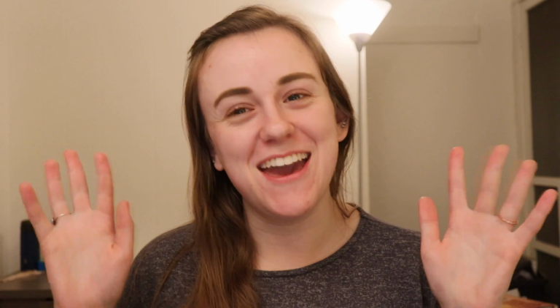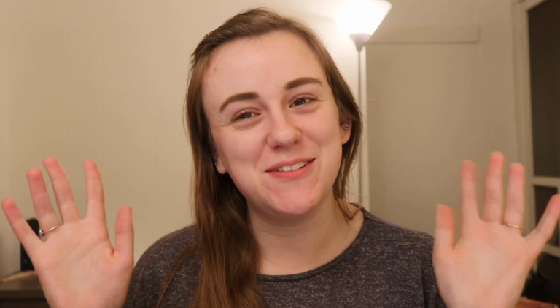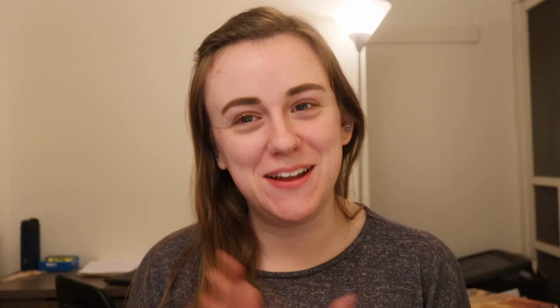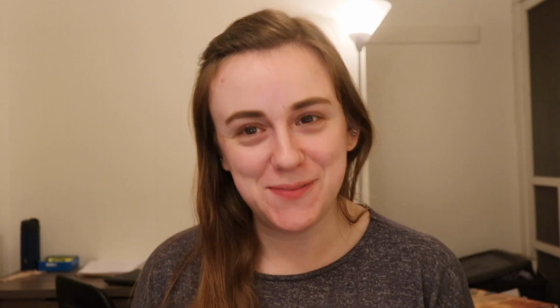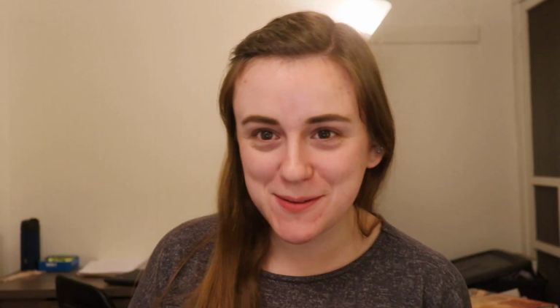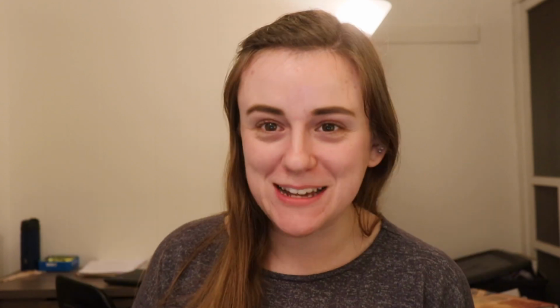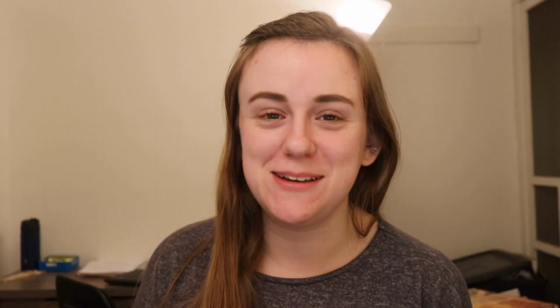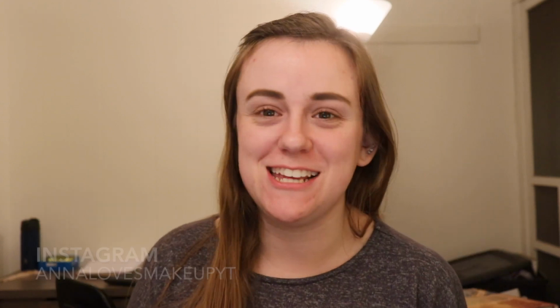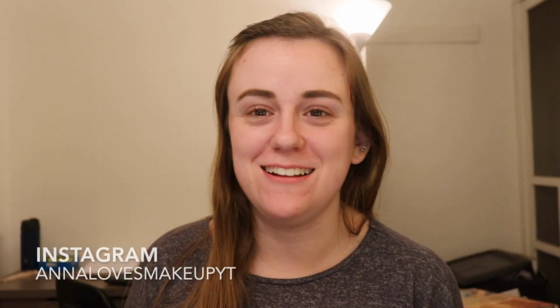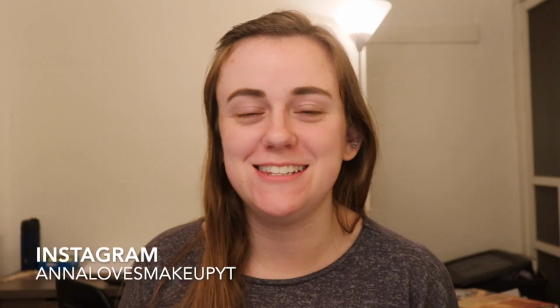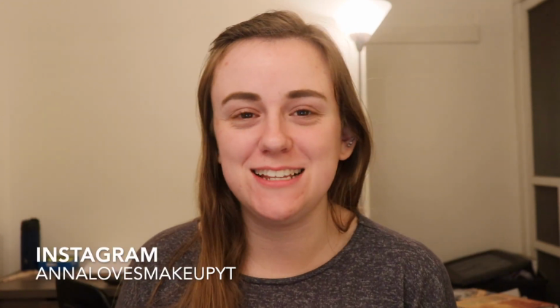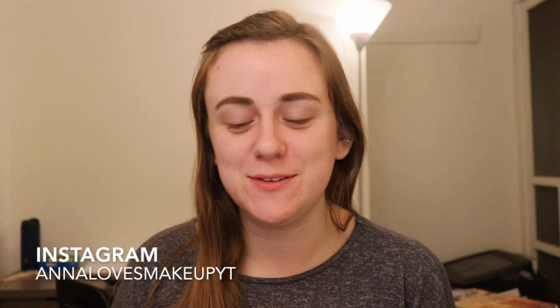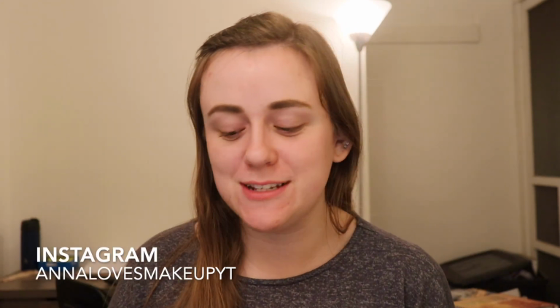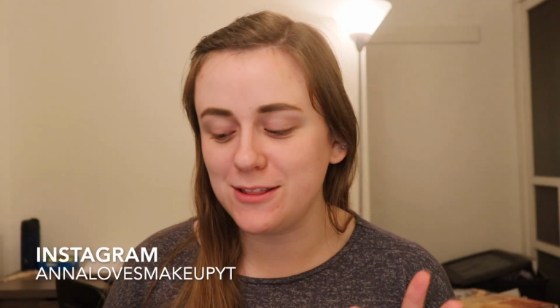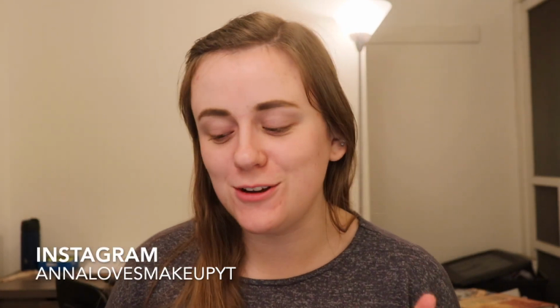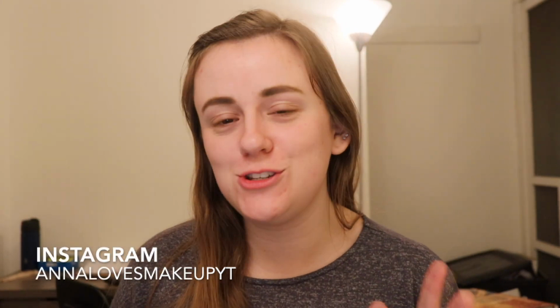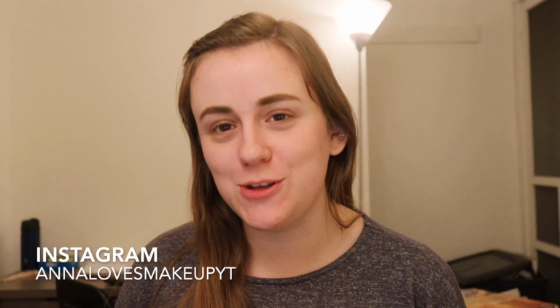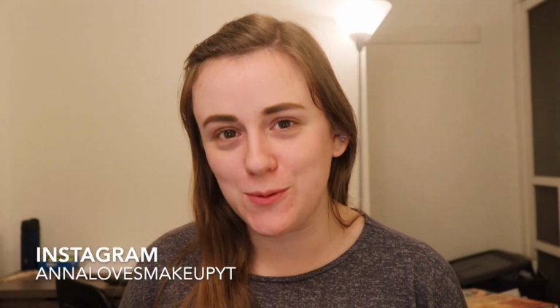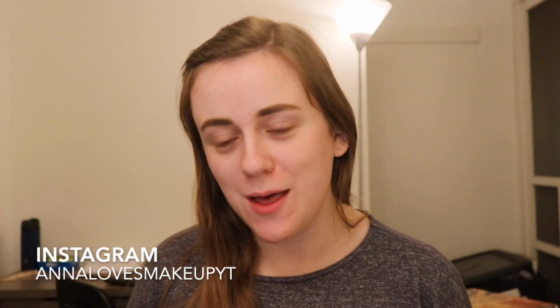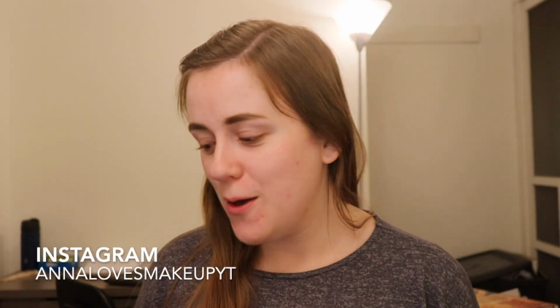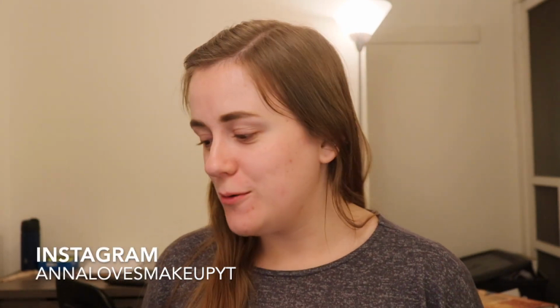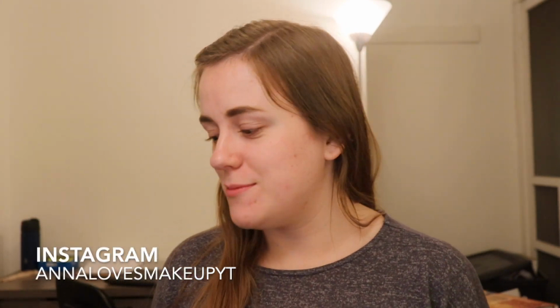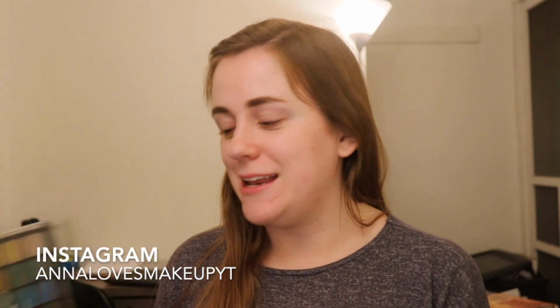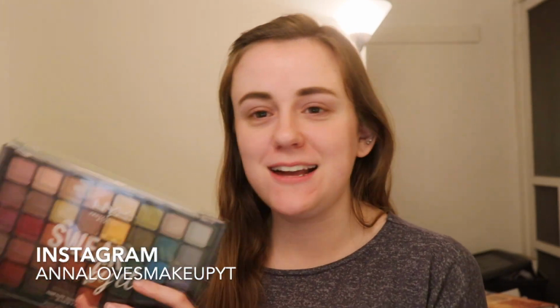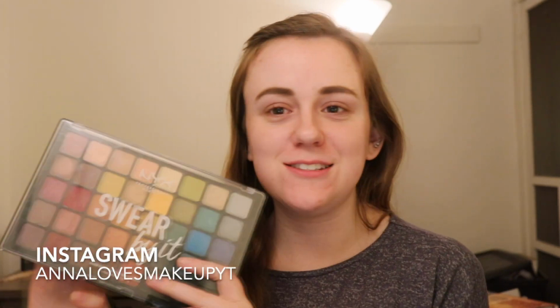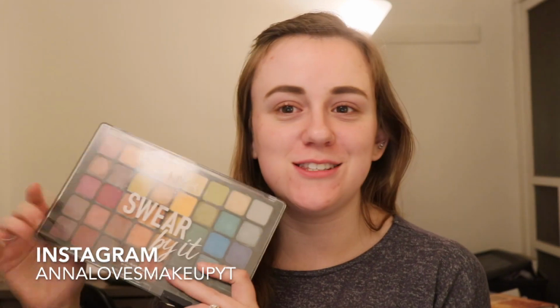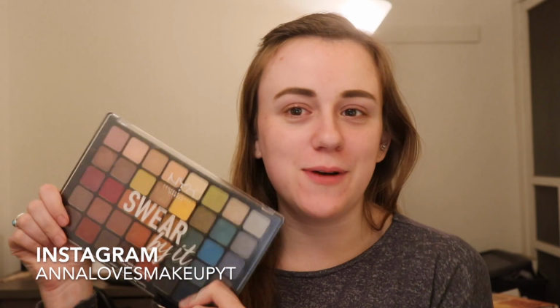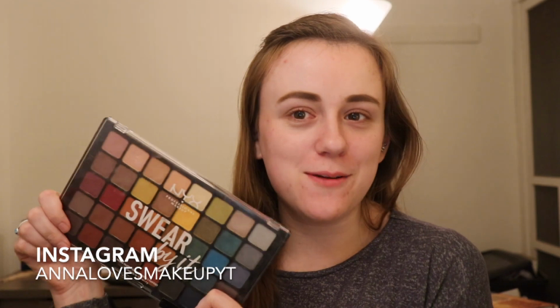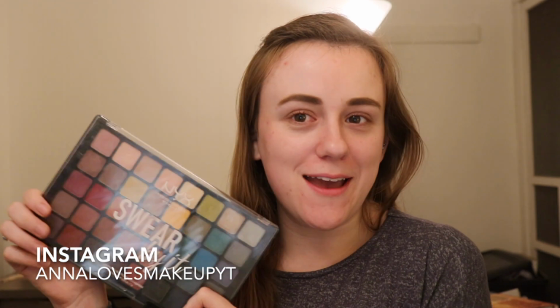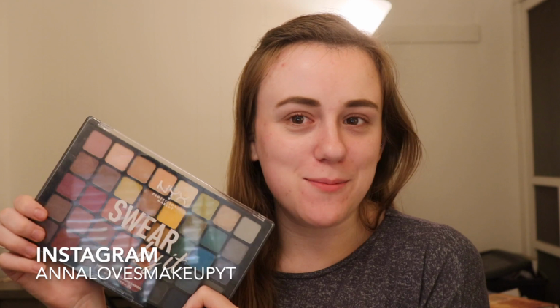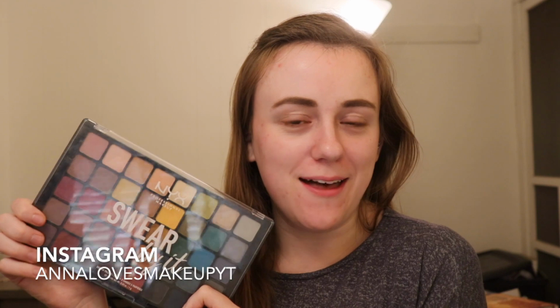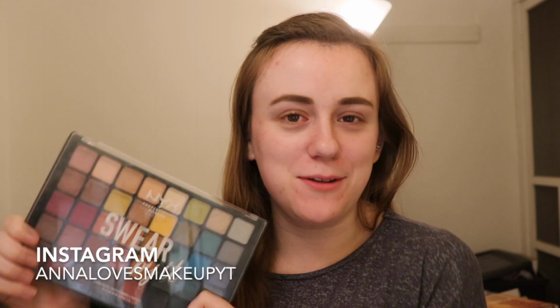Hi everyone, welcome back to my channel. Today's video is going to be Look 2 with my NYX Swear By Palette.